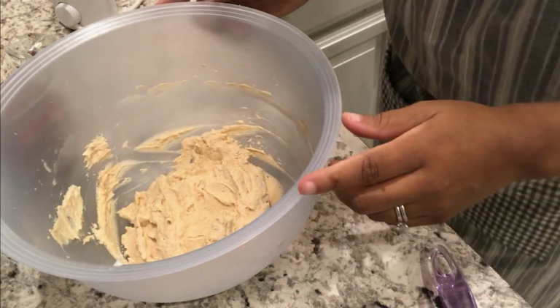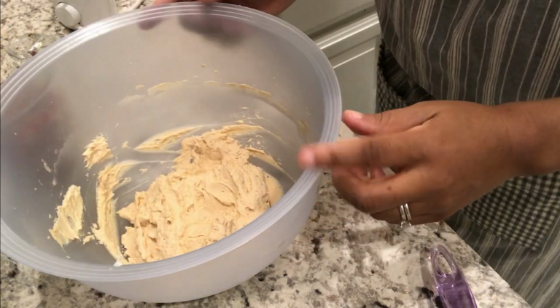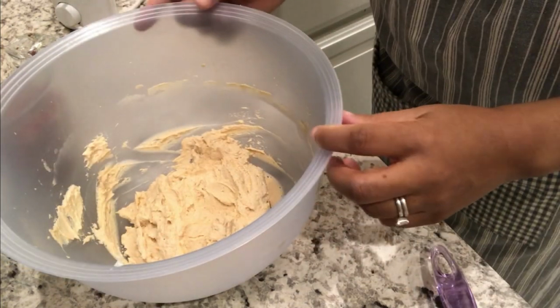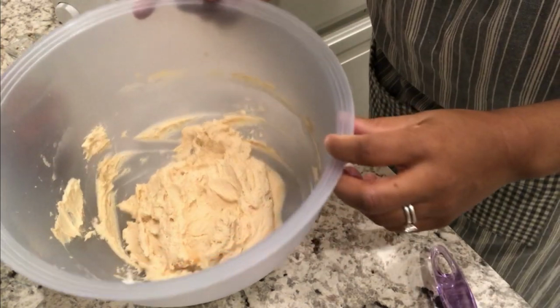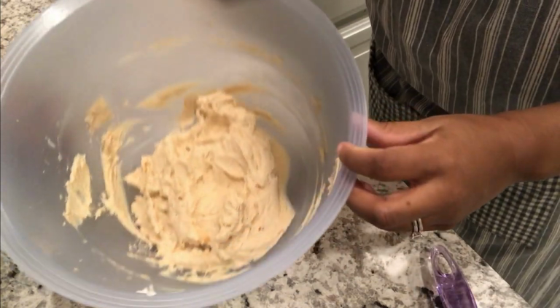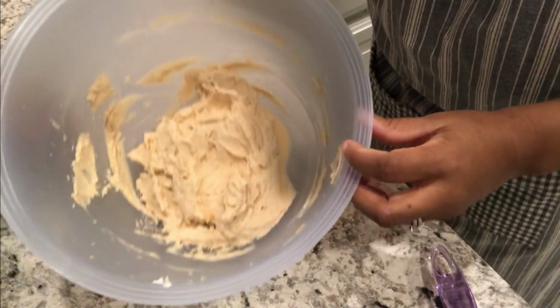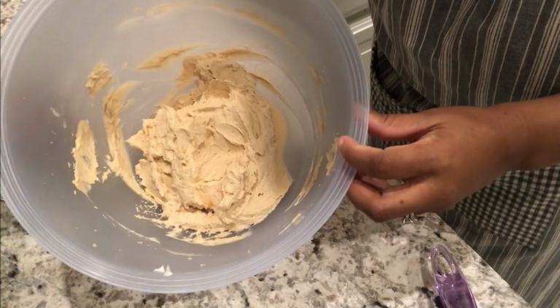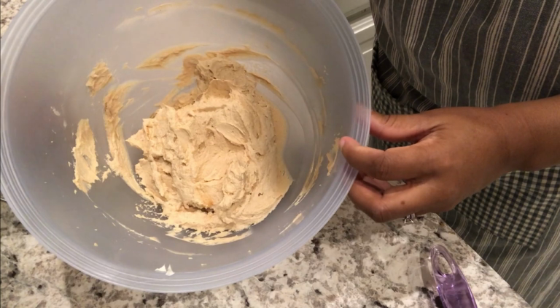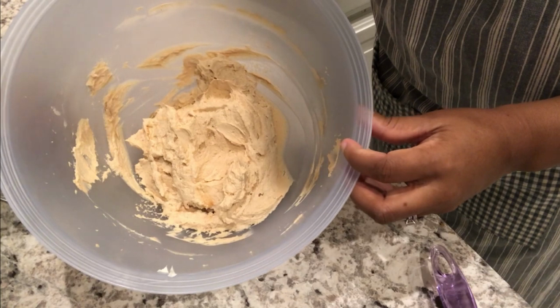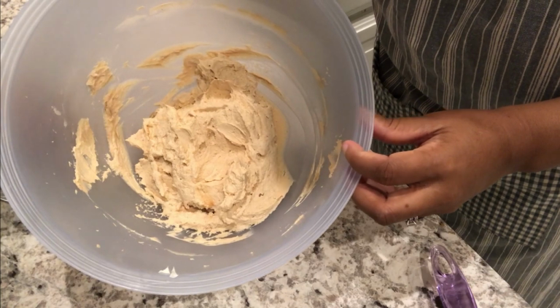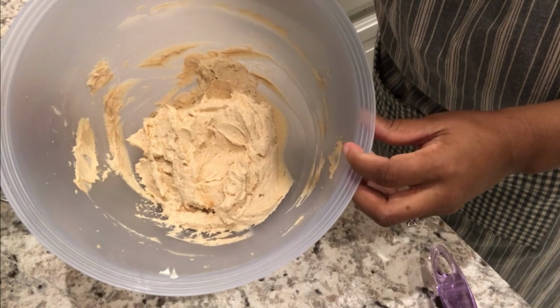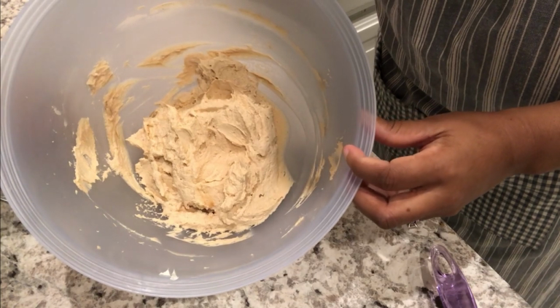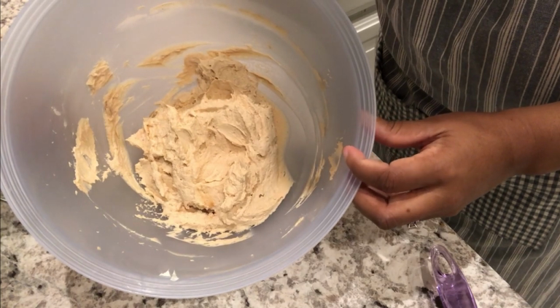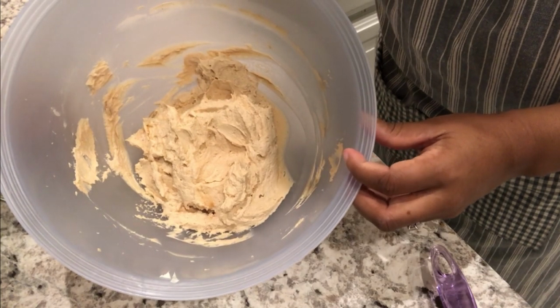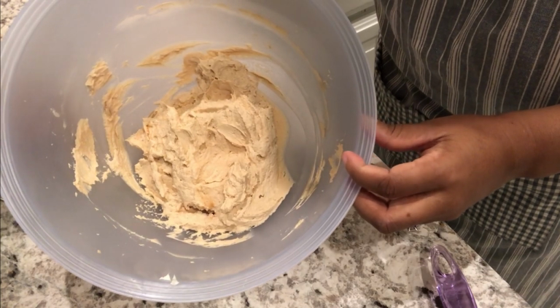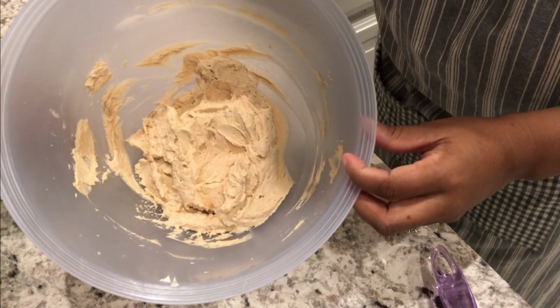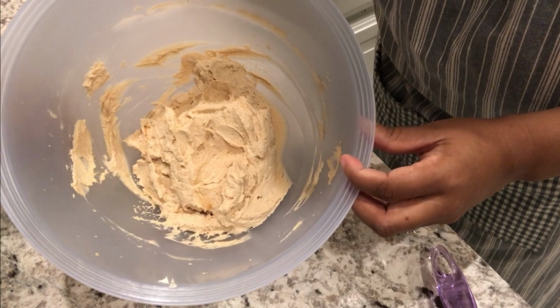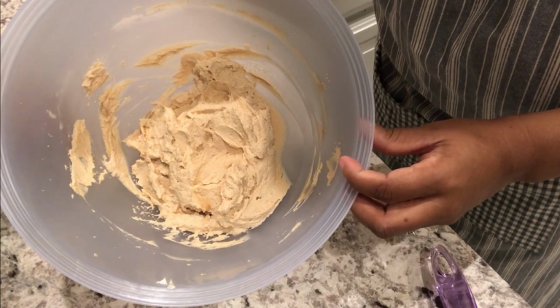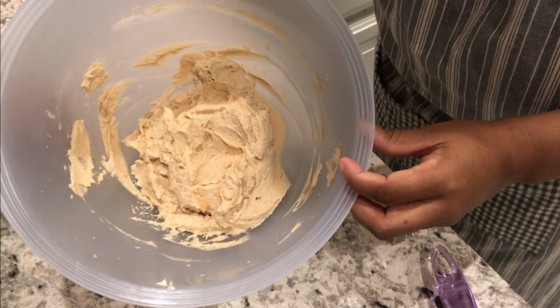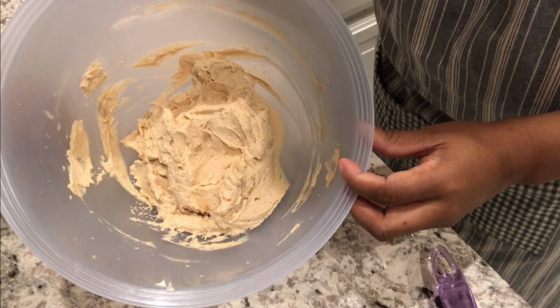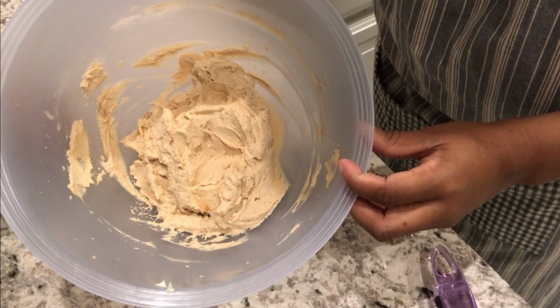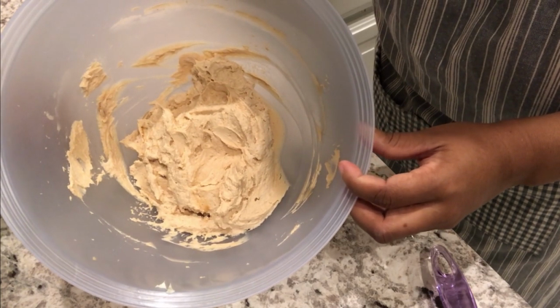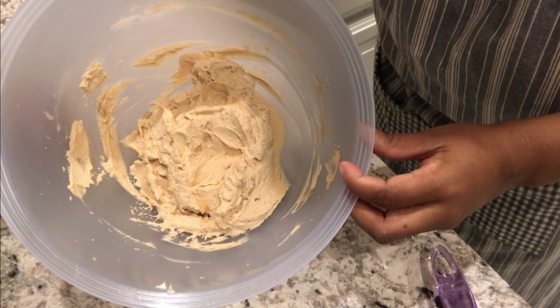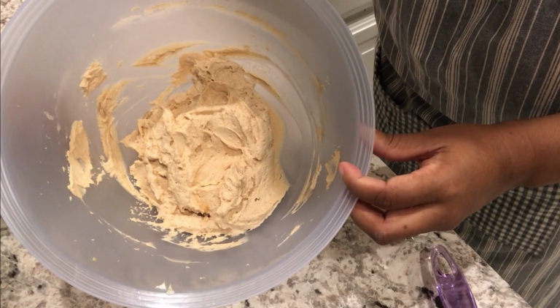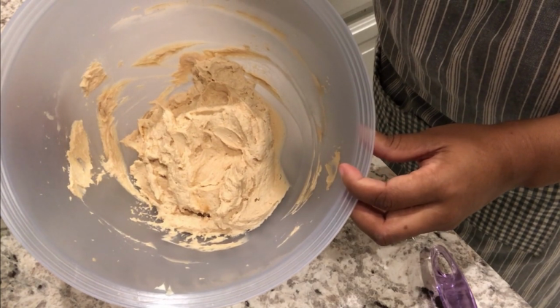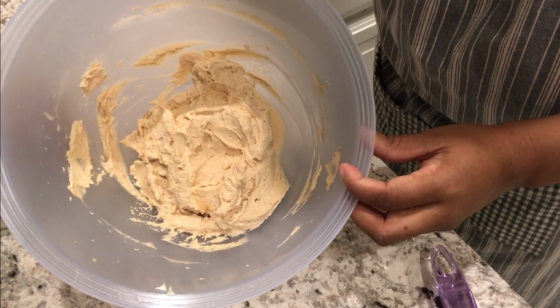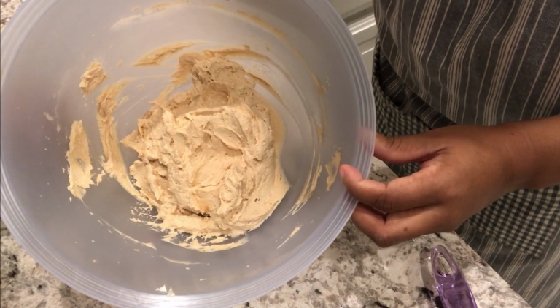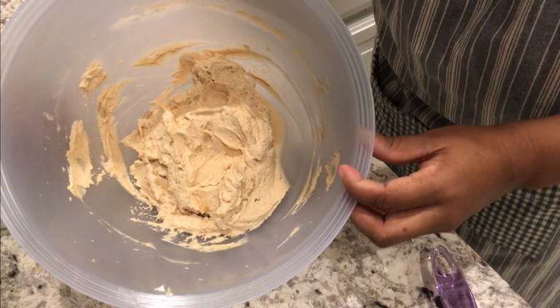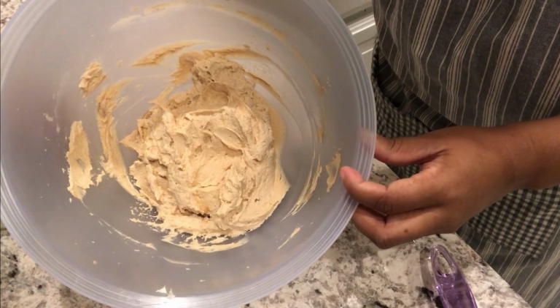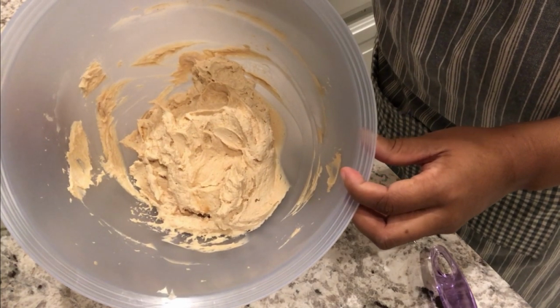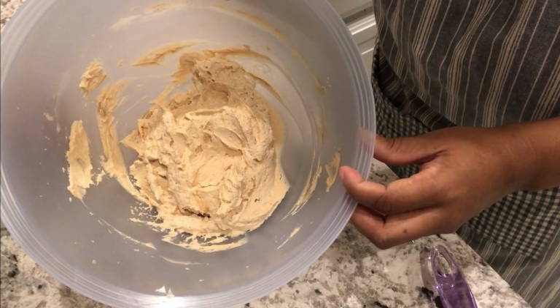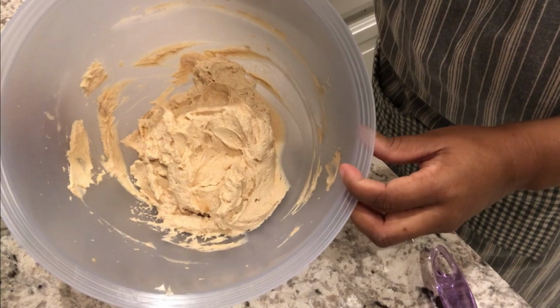I've got that all mixed together and now I'm just going to add in my powdered sugar and mix it until it's smooth.